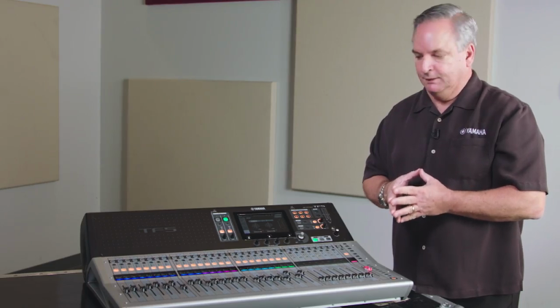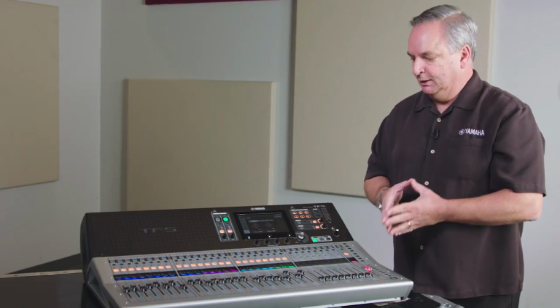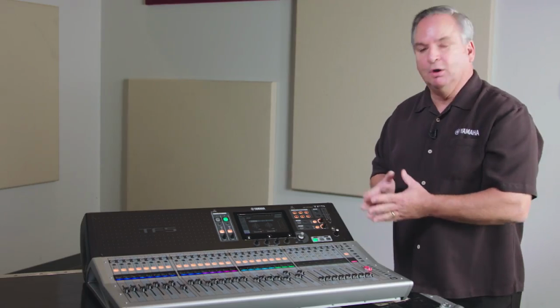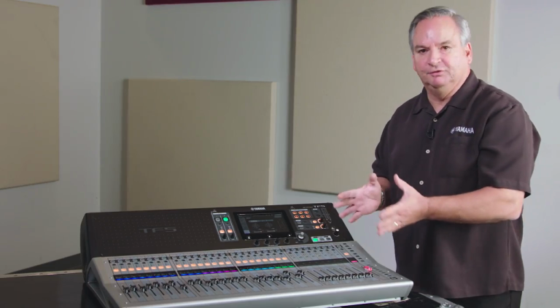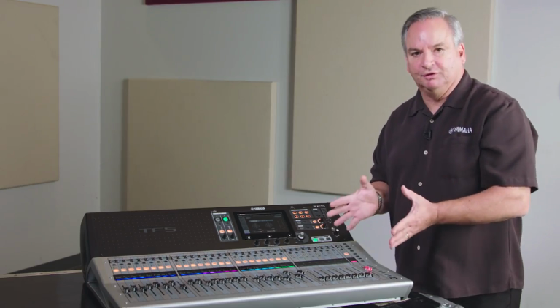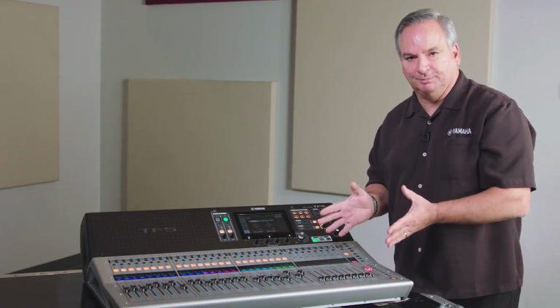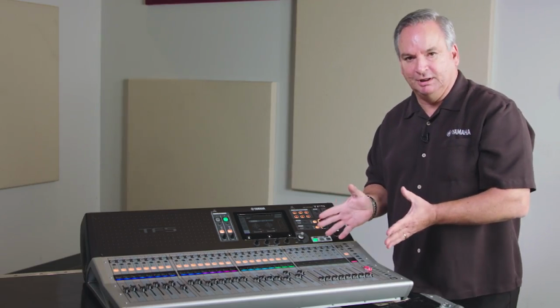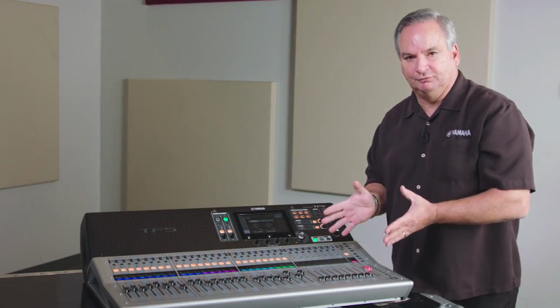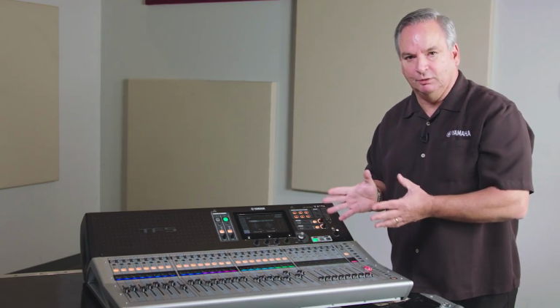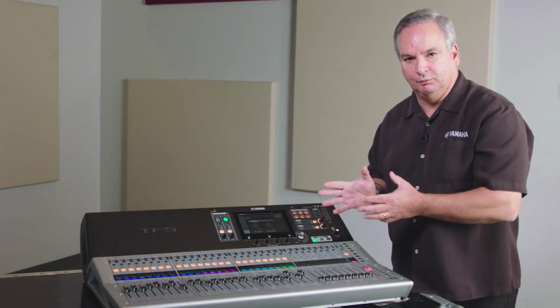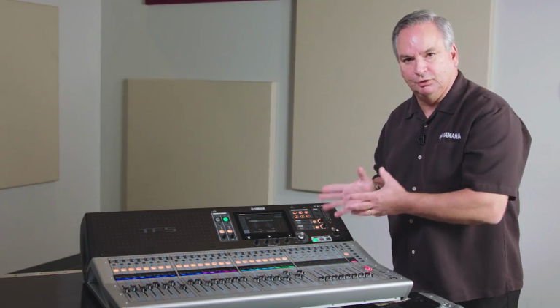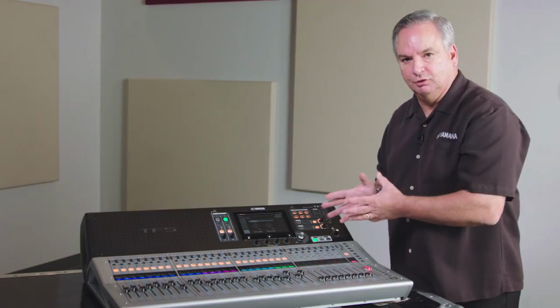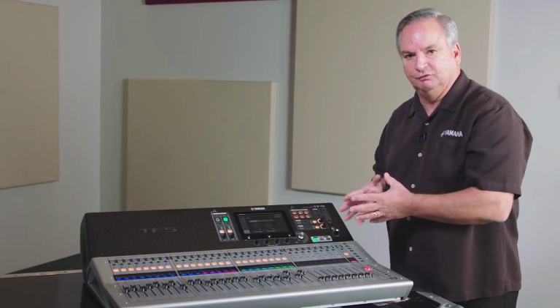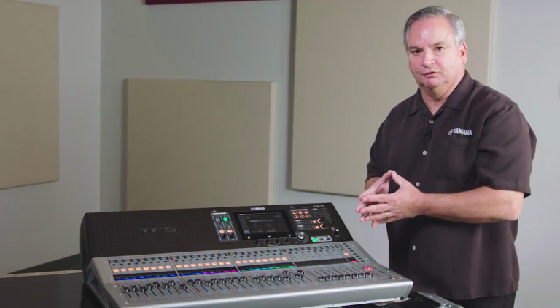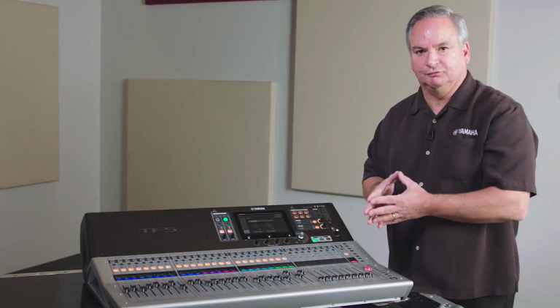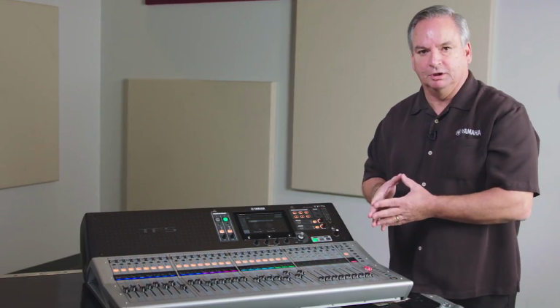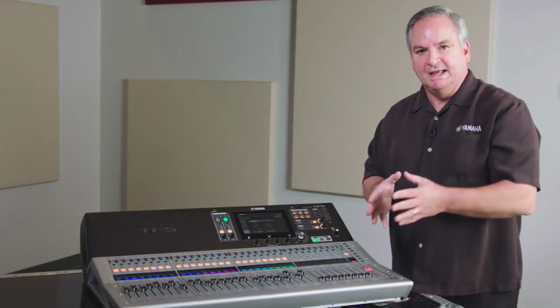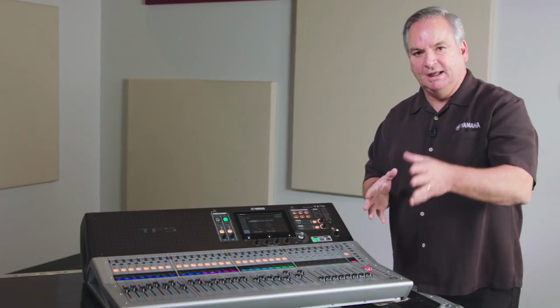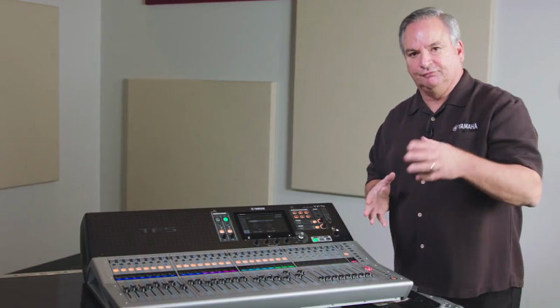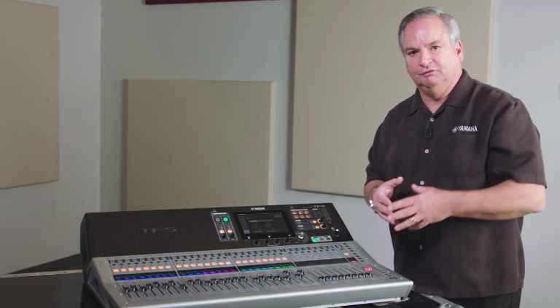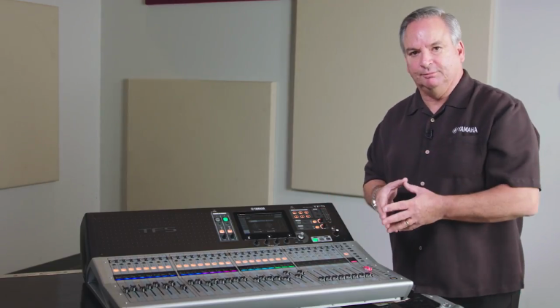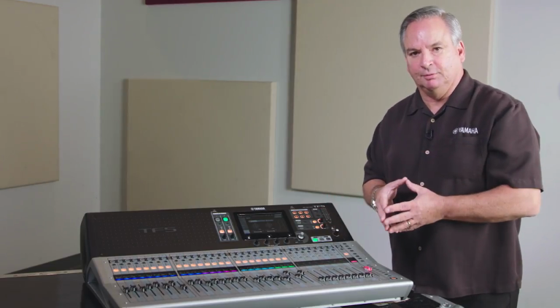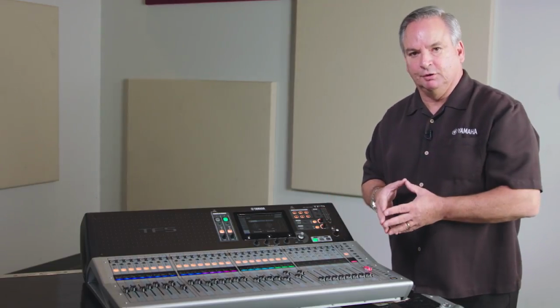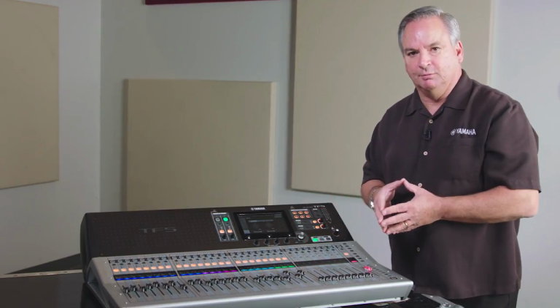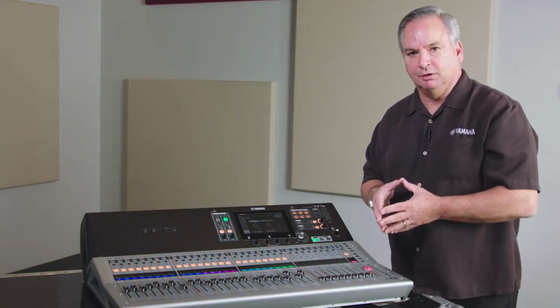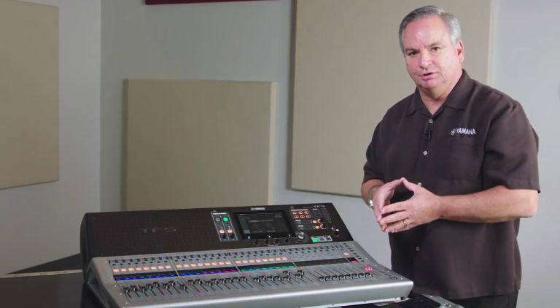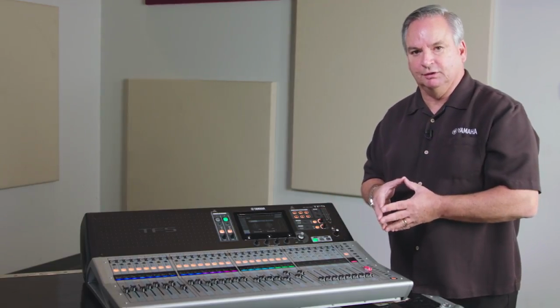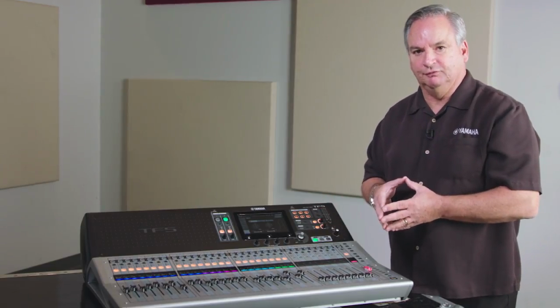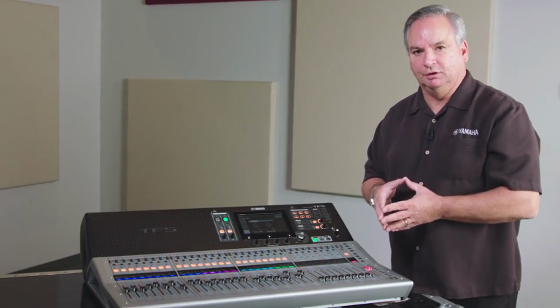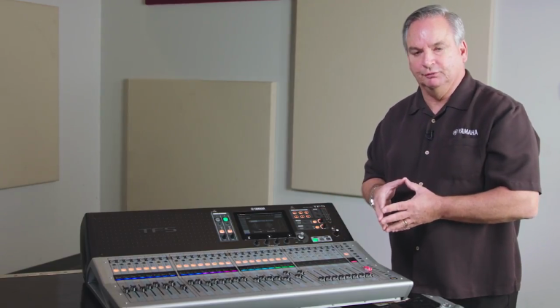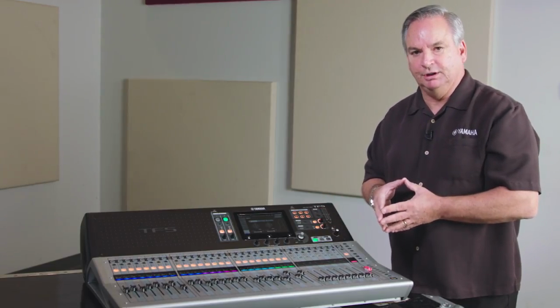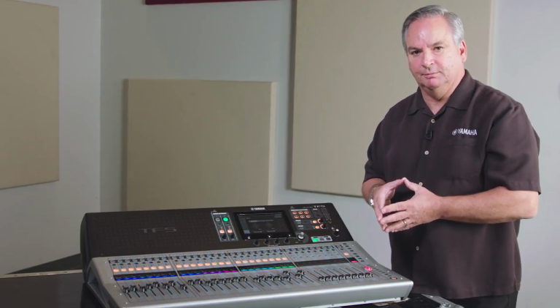I hope this explains what you could use those stereo inputs for — they free up some of those mono channels if you don't need them.